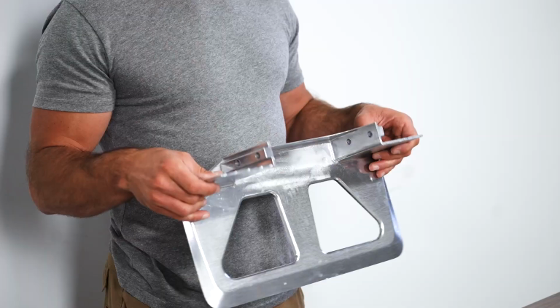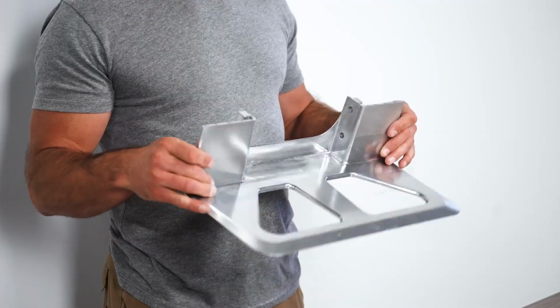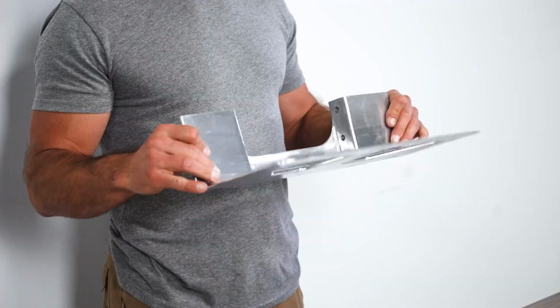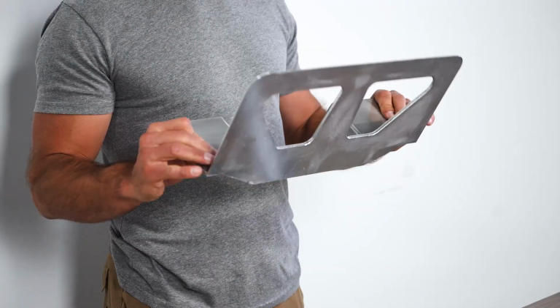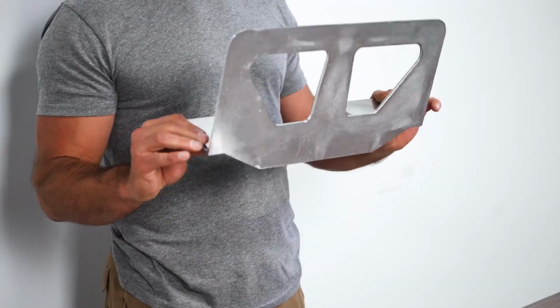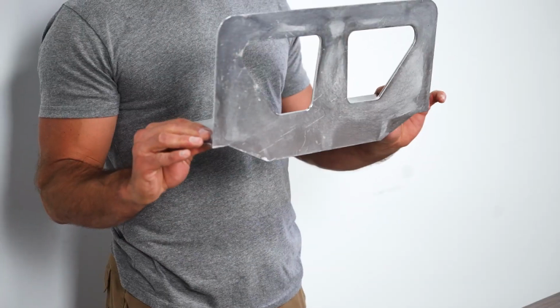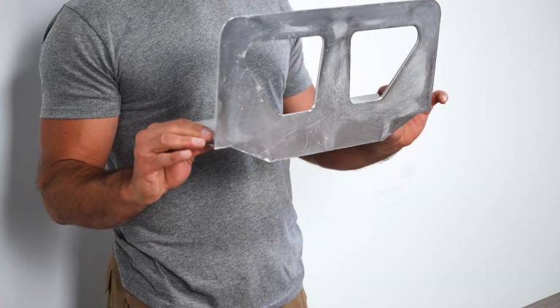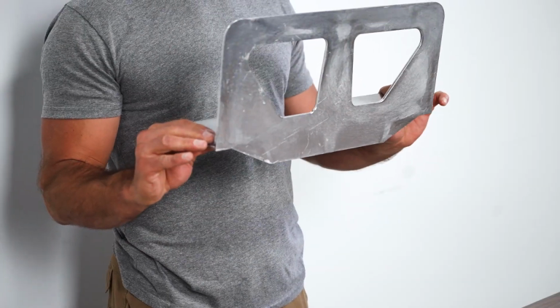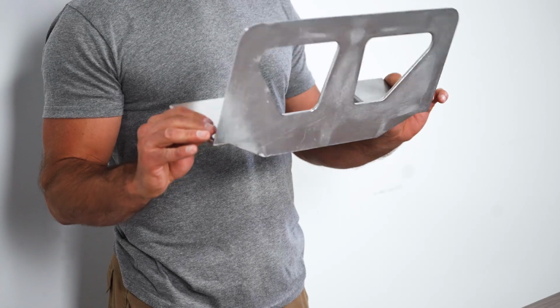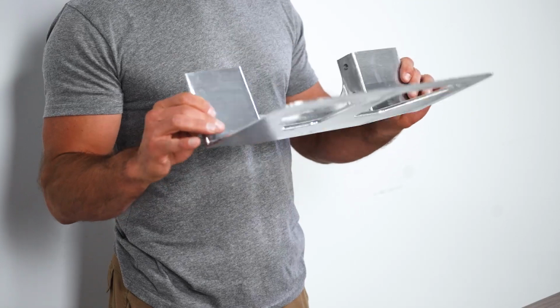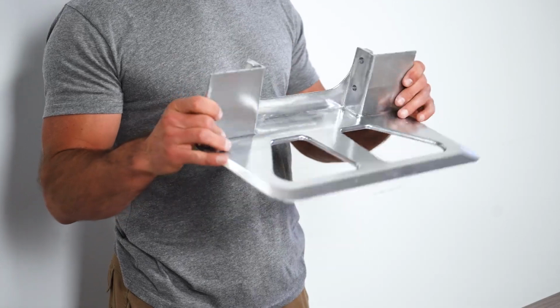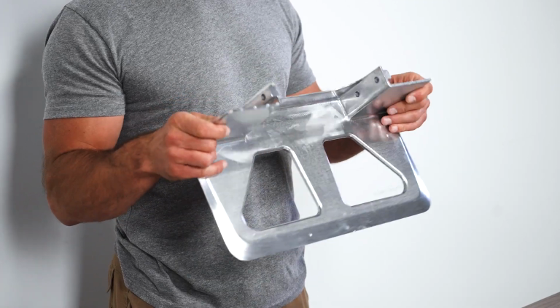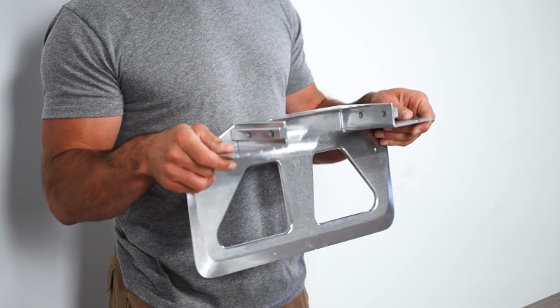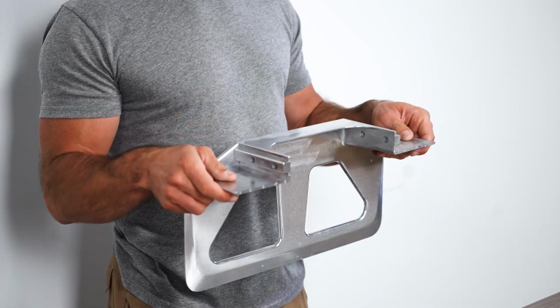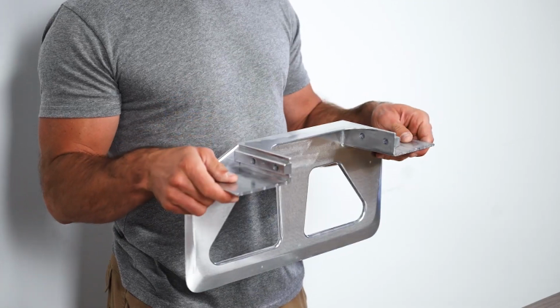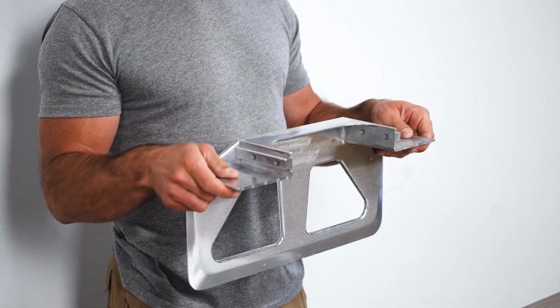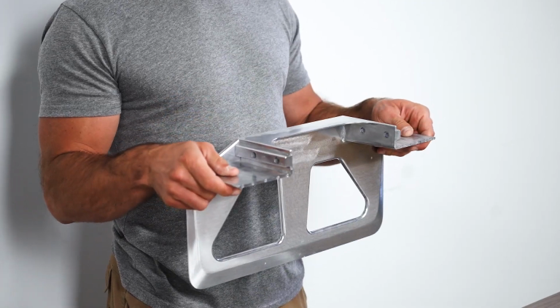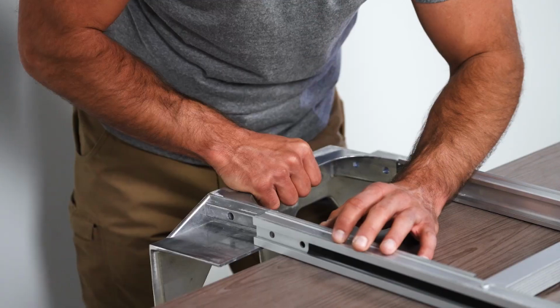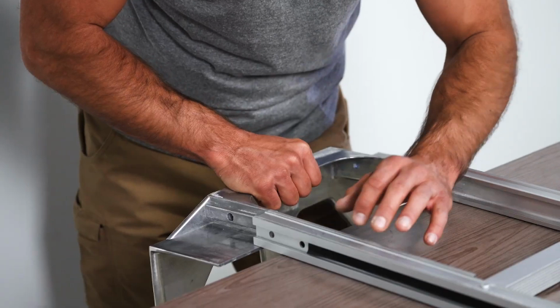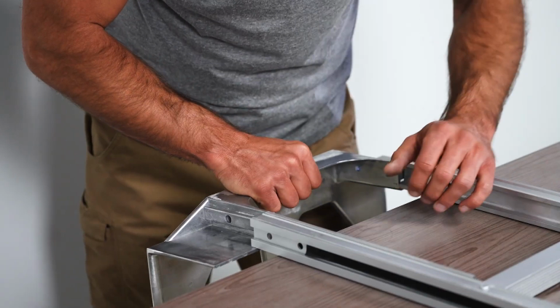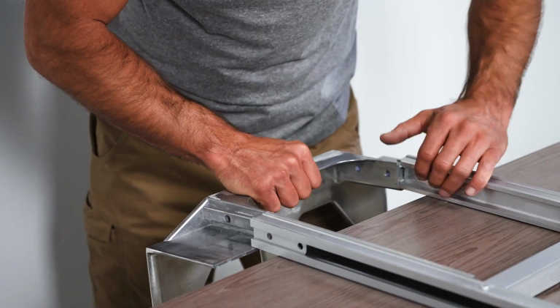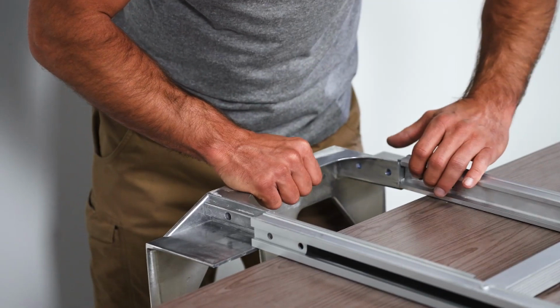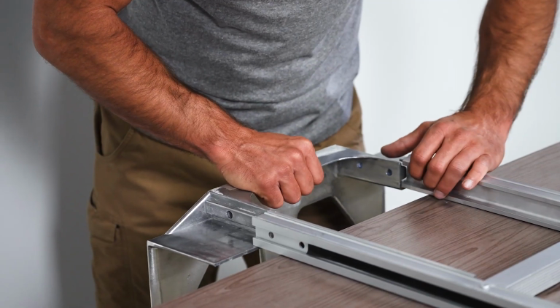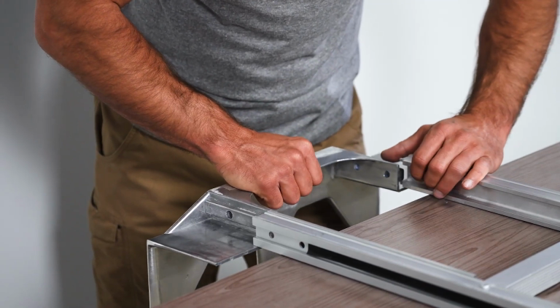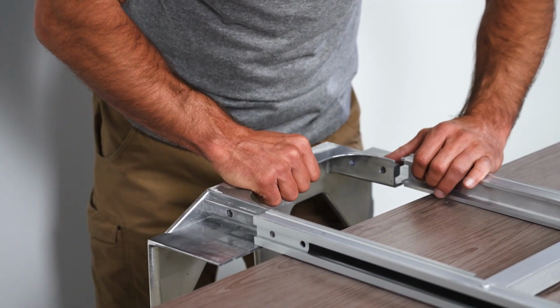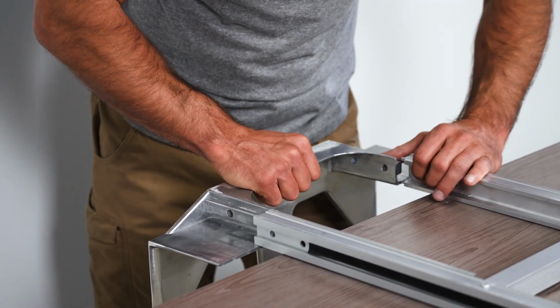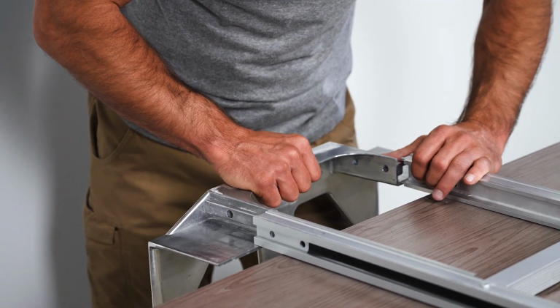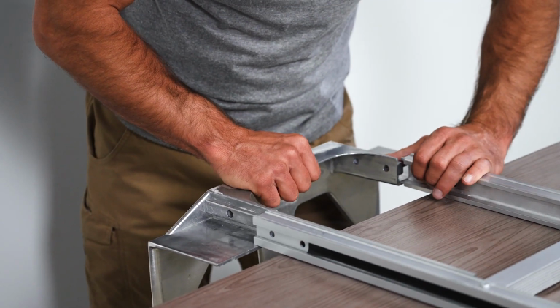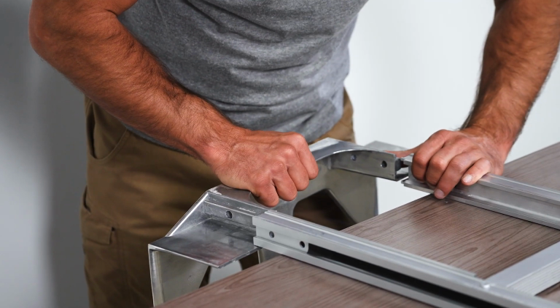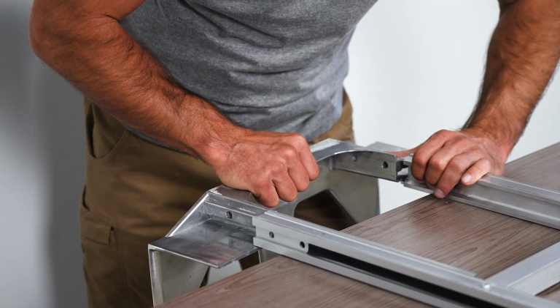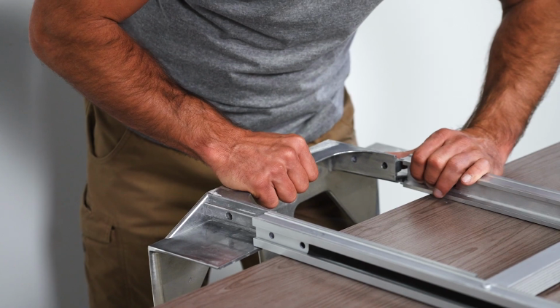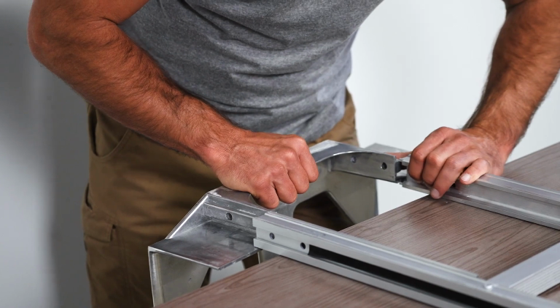Next, locate the nose plate shown here. Slide the nose plate into place and make sure the holes align with the channel filler in the frame.